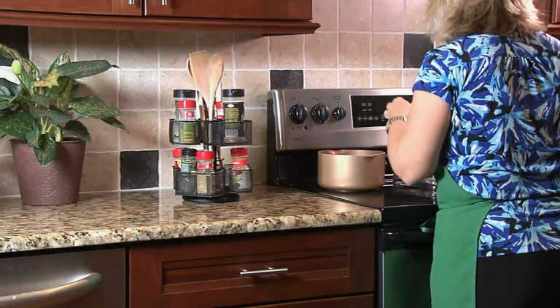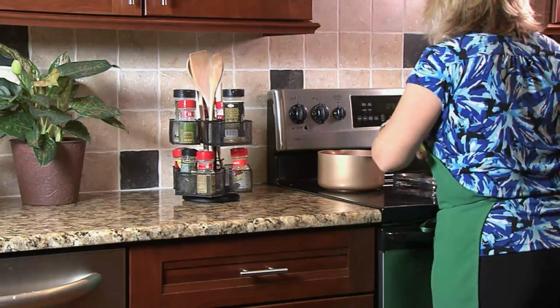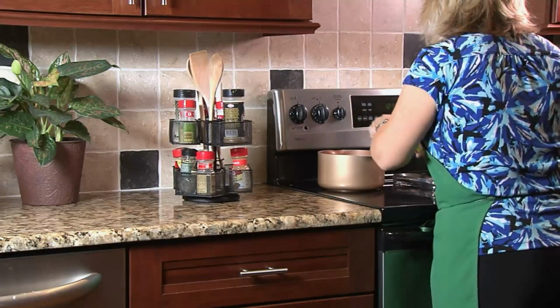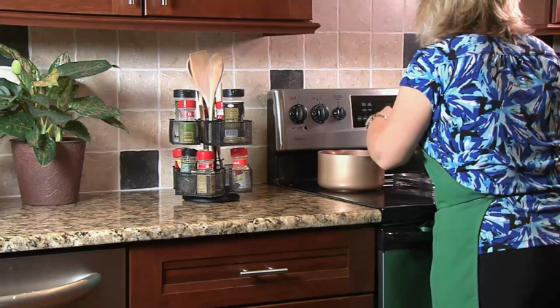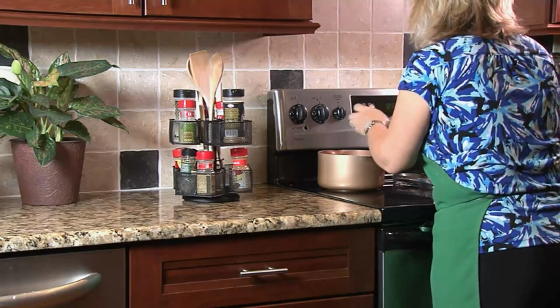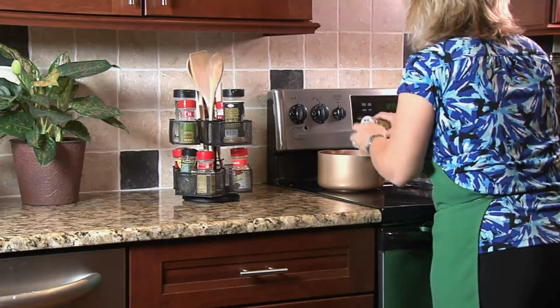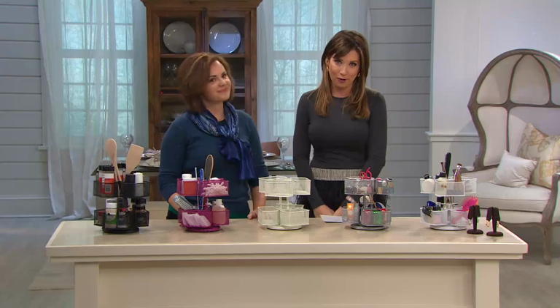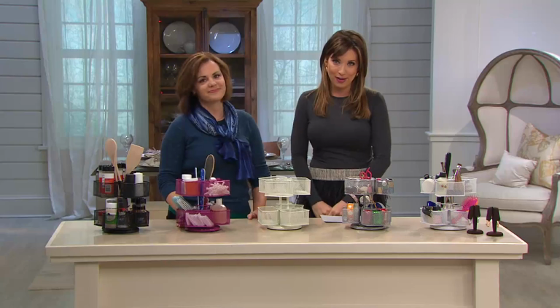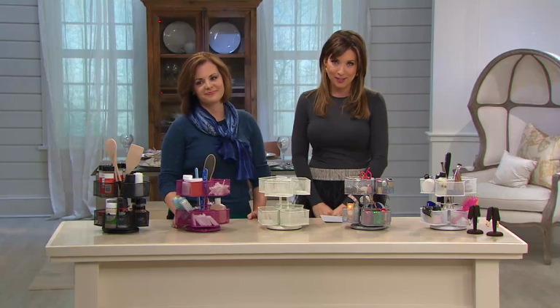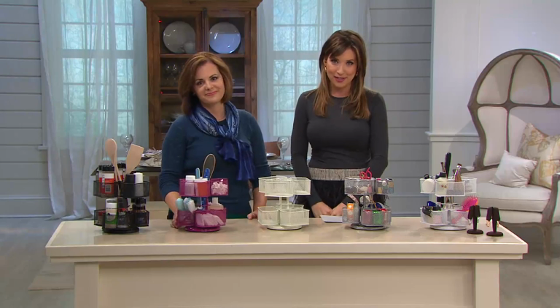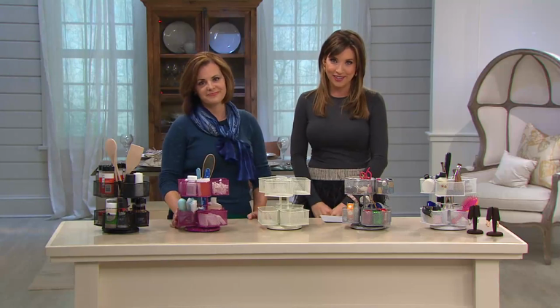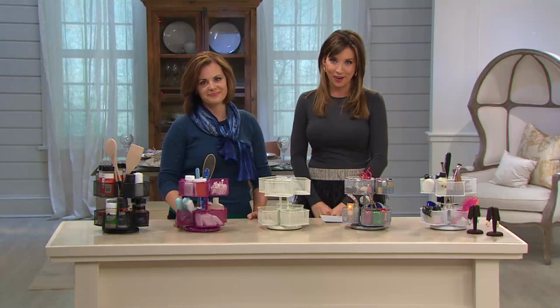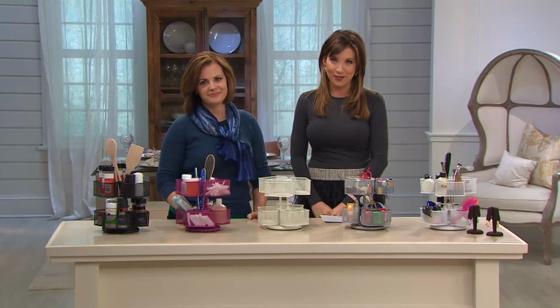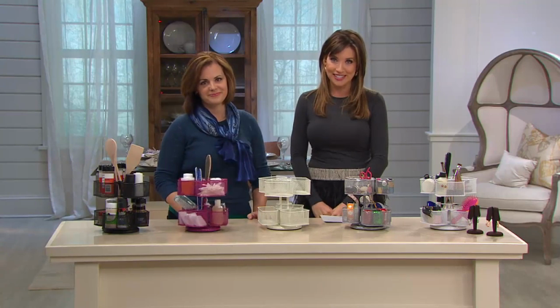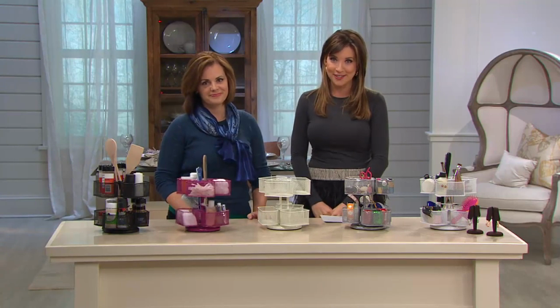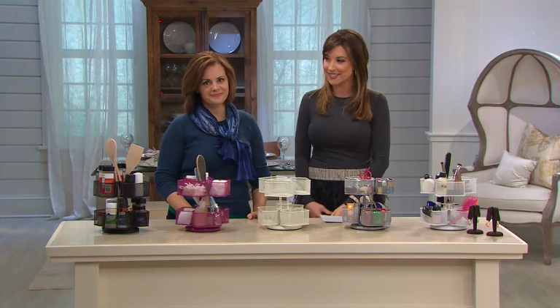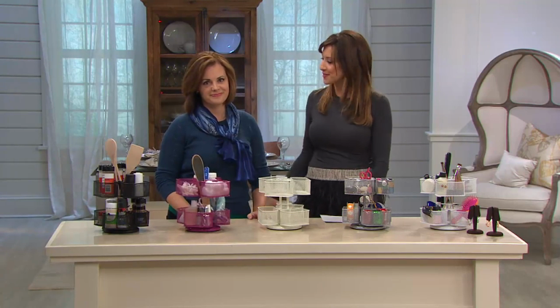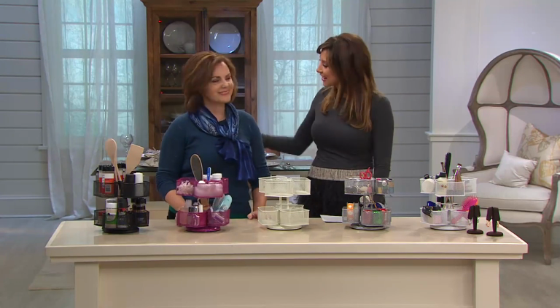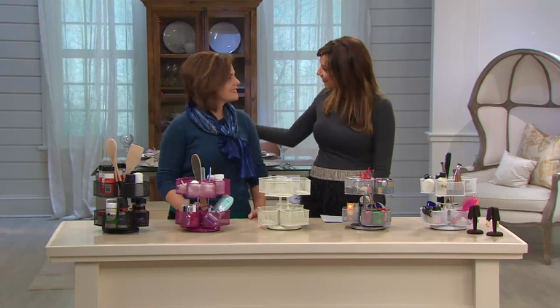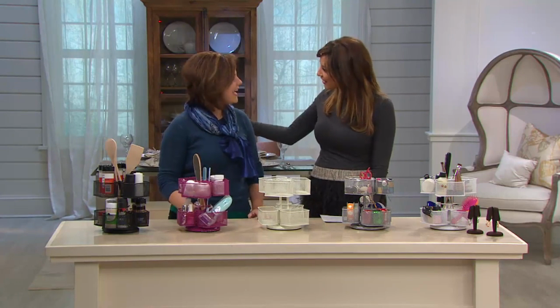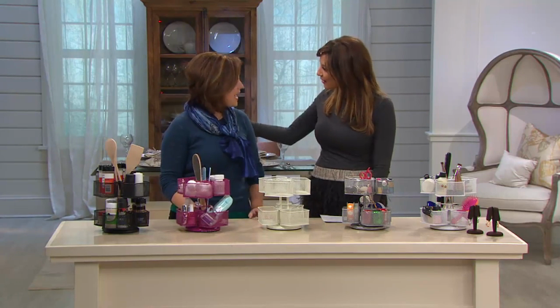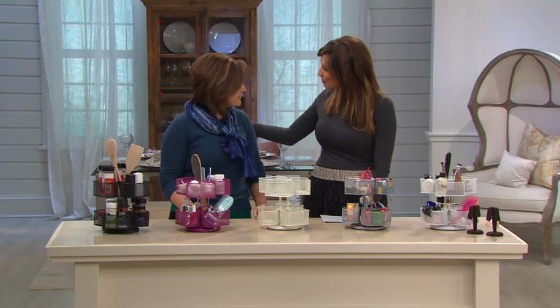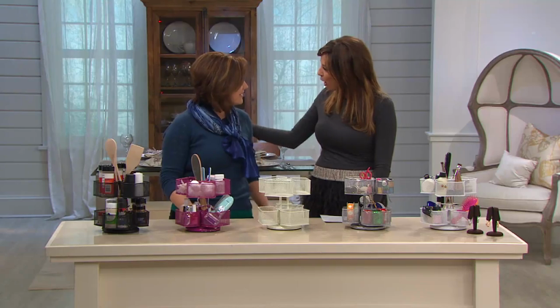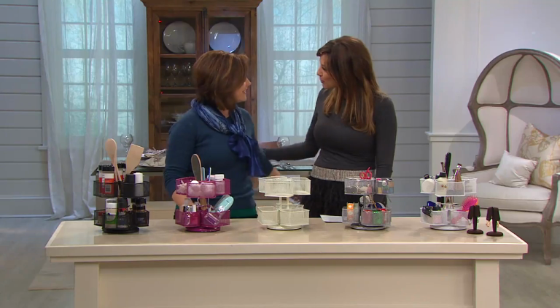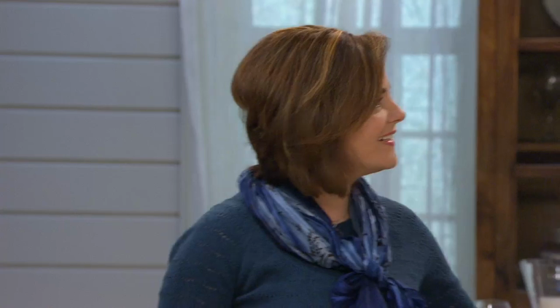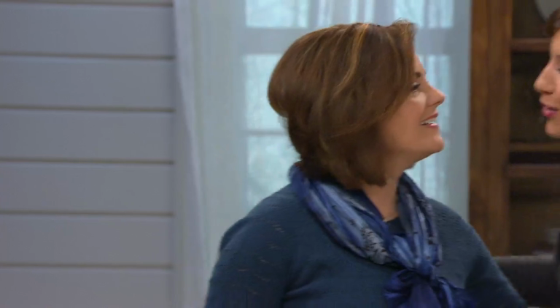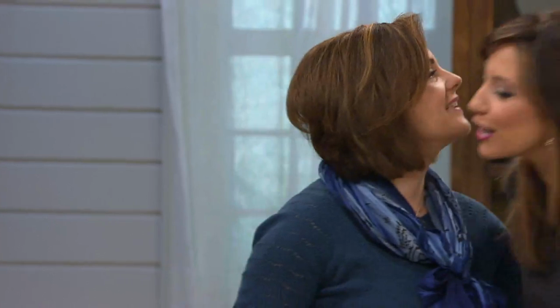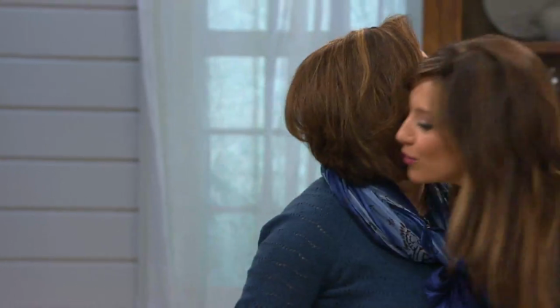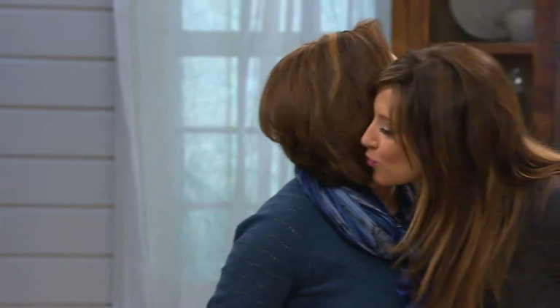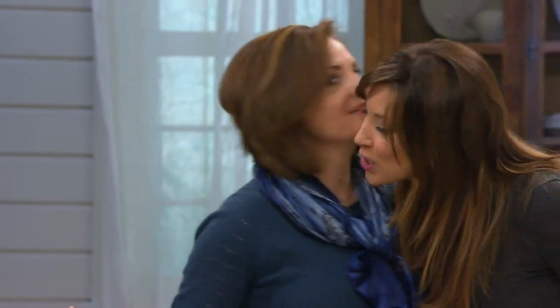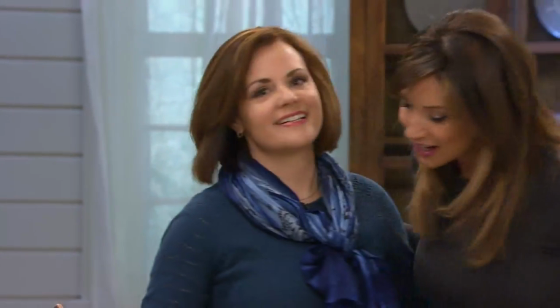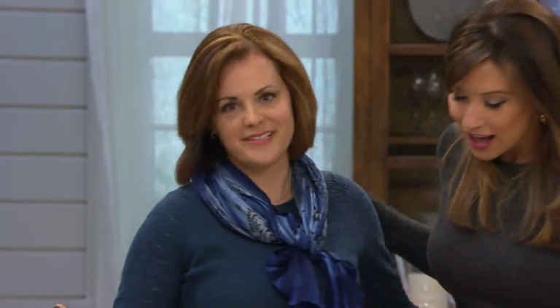Diana Irvine, one of our home experts here on QVC, joins us this morning. How are you? Happy almost New Year! Happy New Year to you.